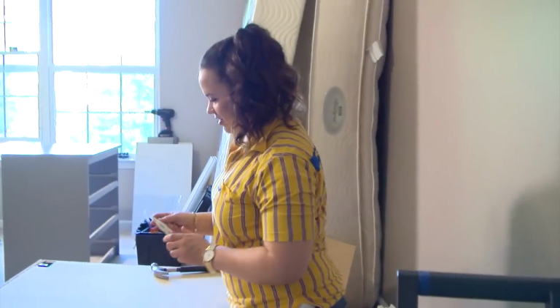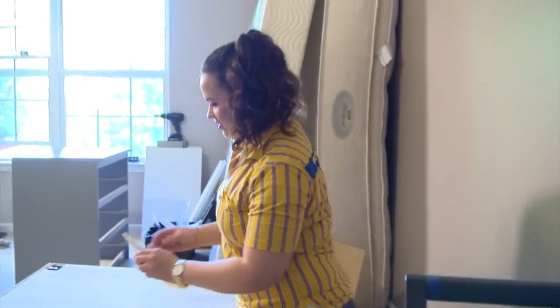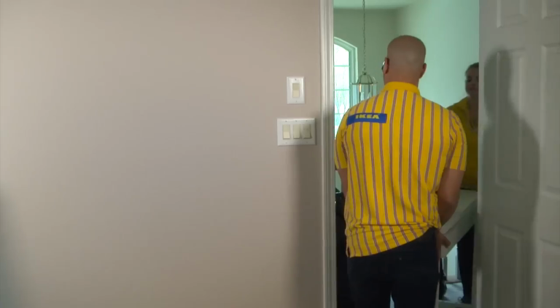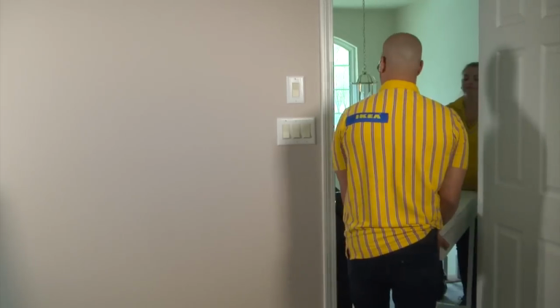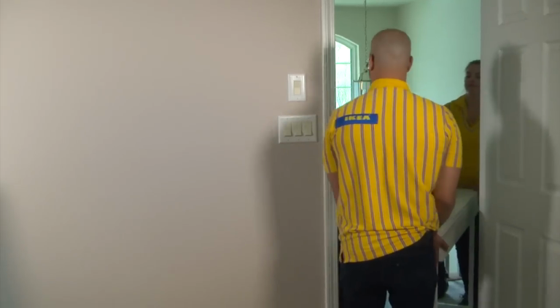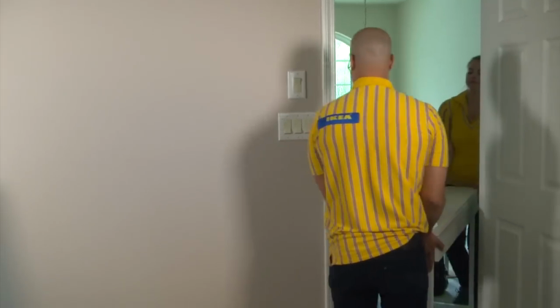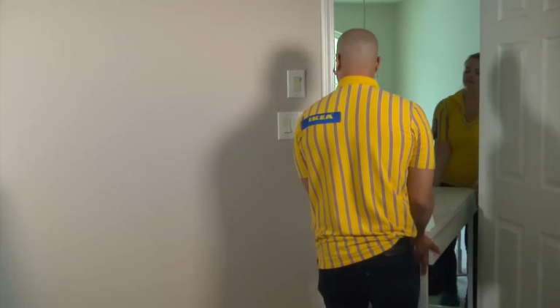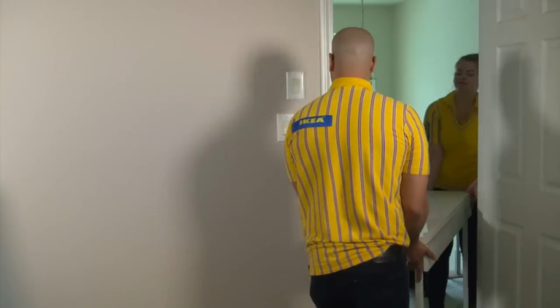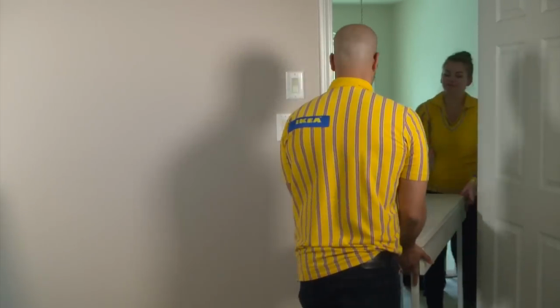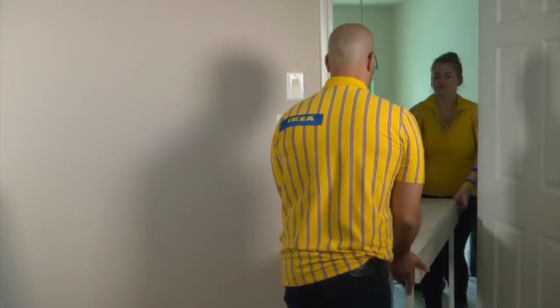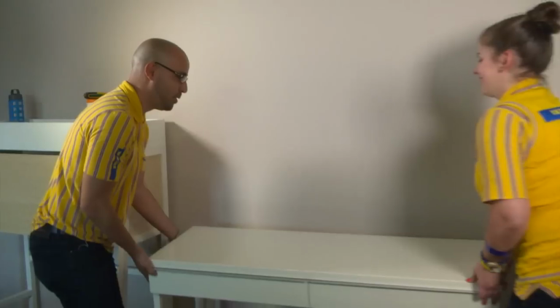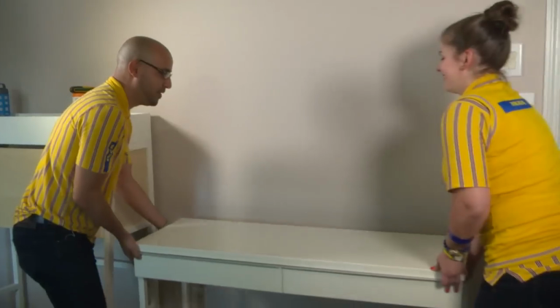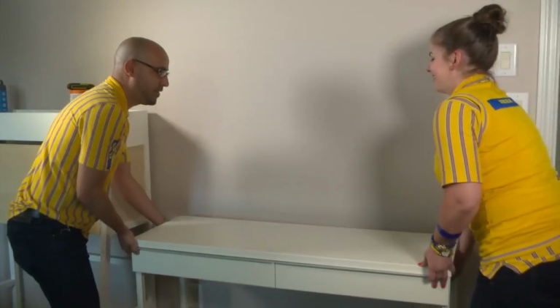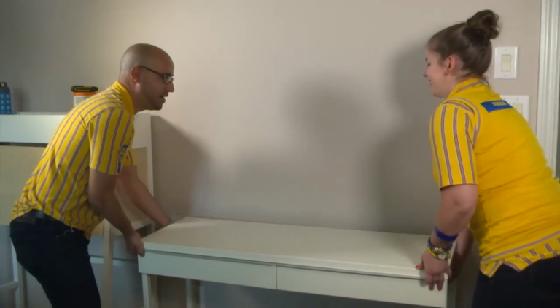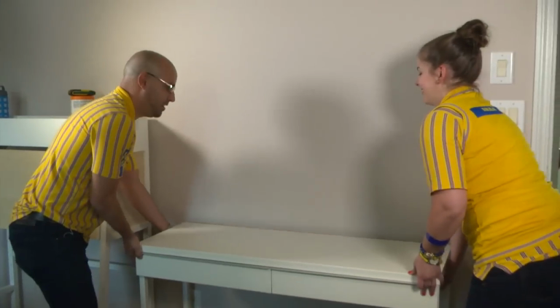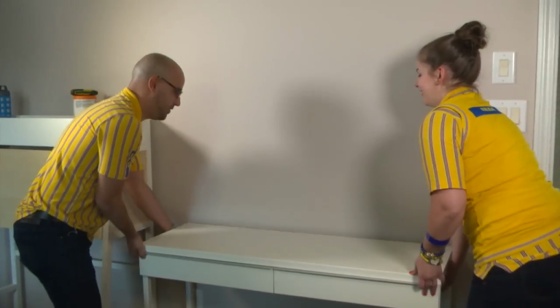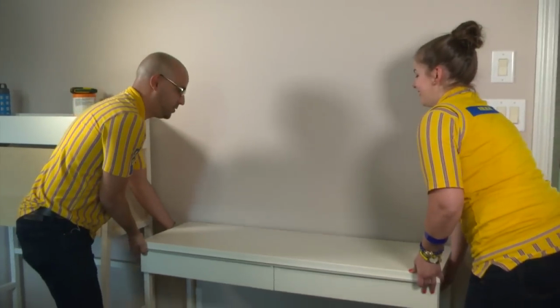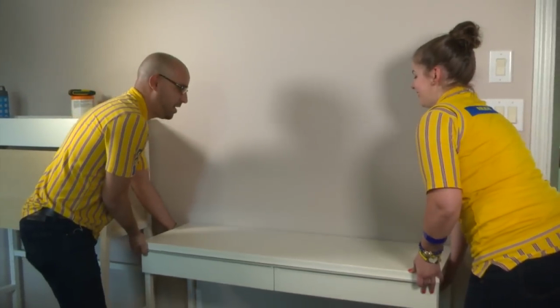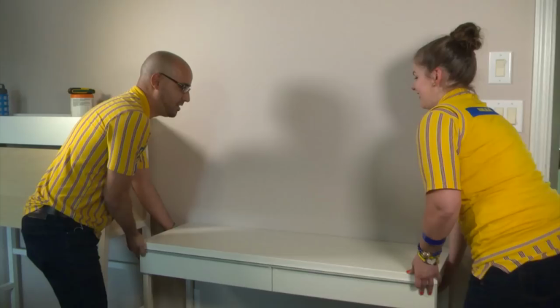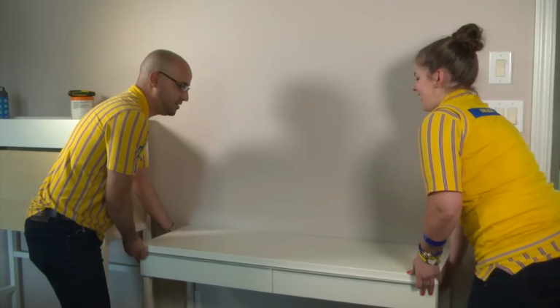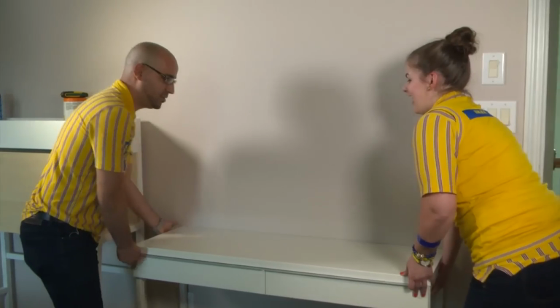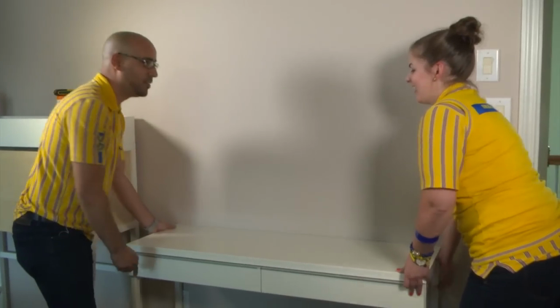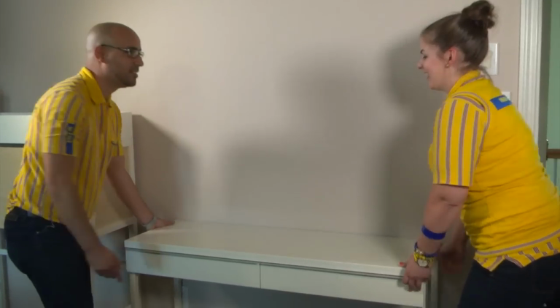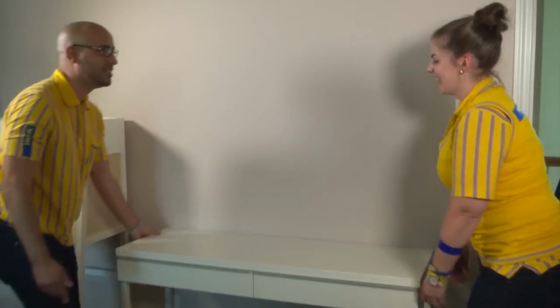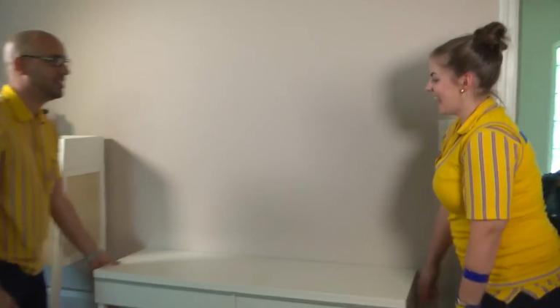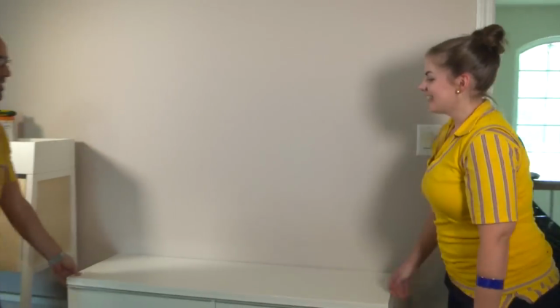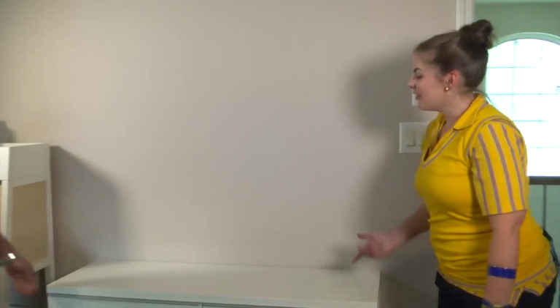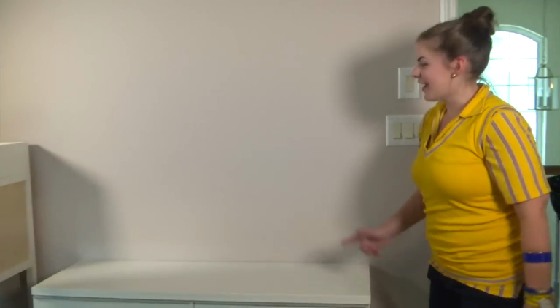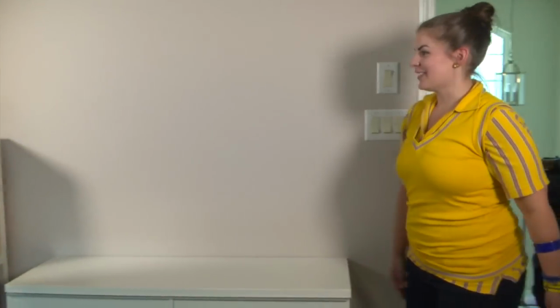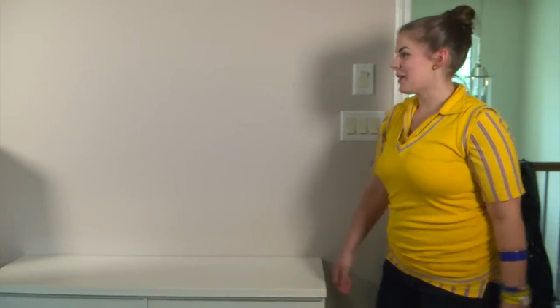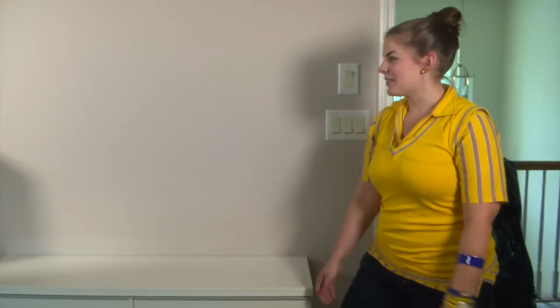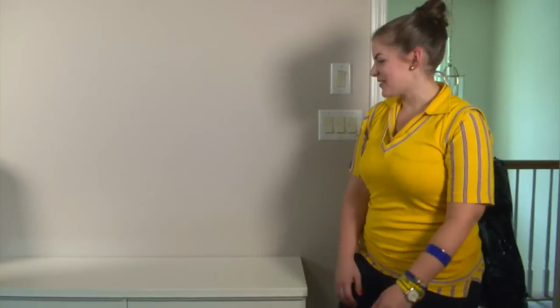This 47-inch Besta unit is going to be the perfect vanity for Soraya. It's just the right size. I'd love to have this in my bedroom.